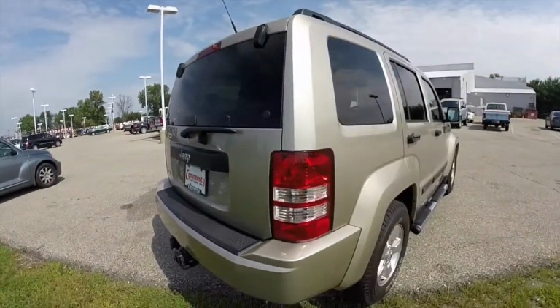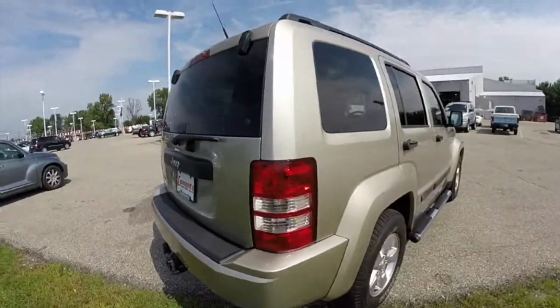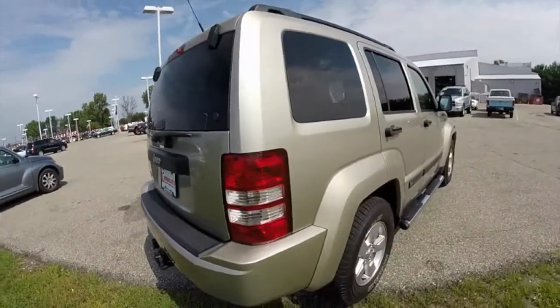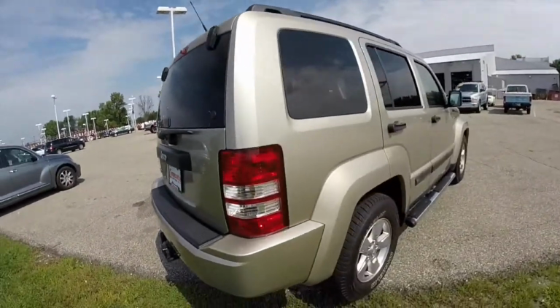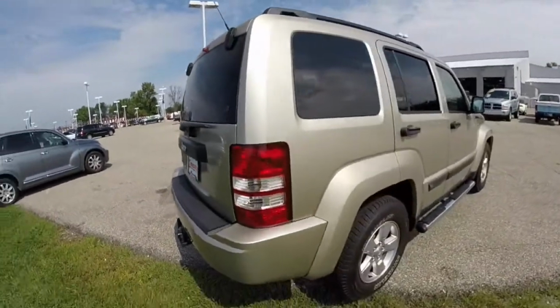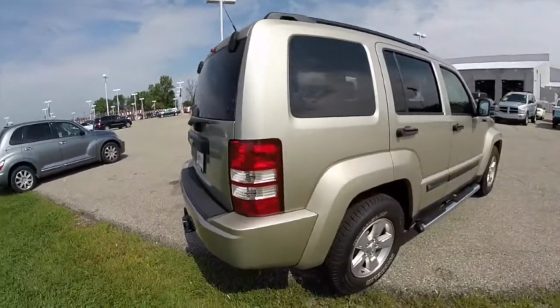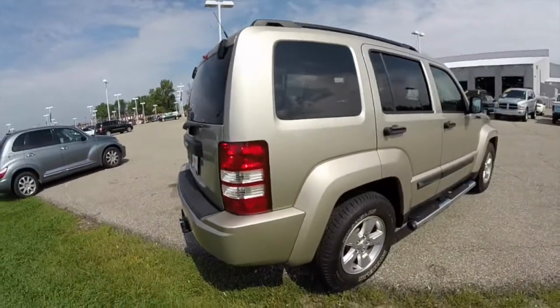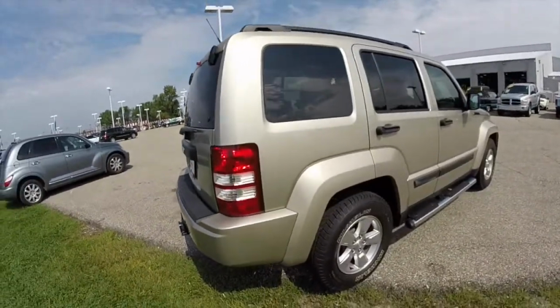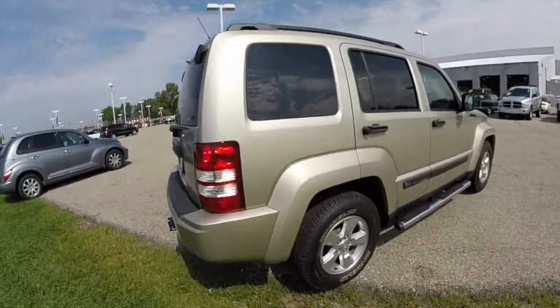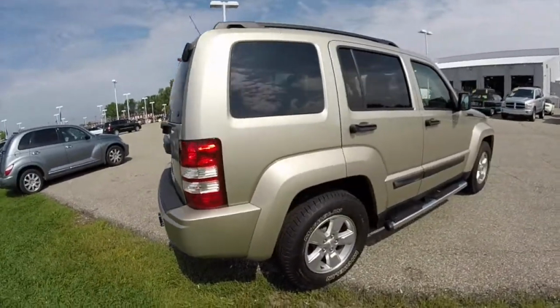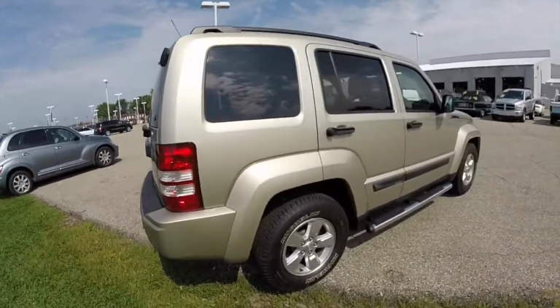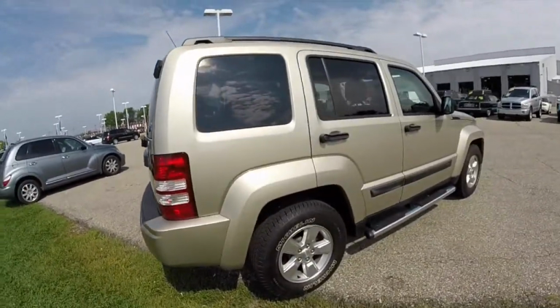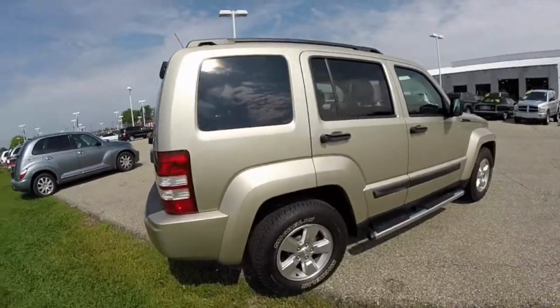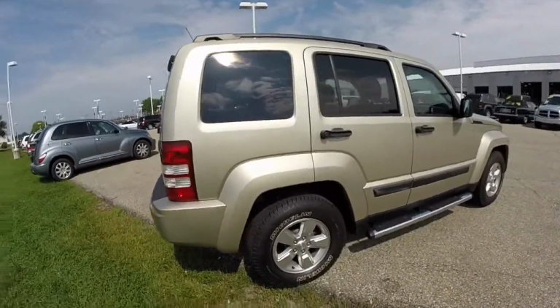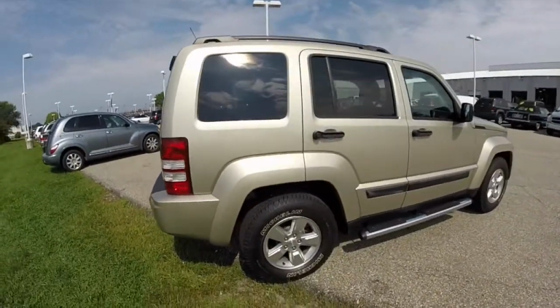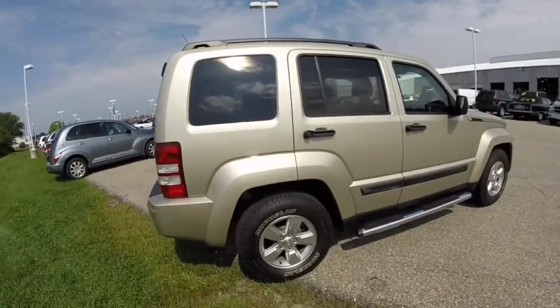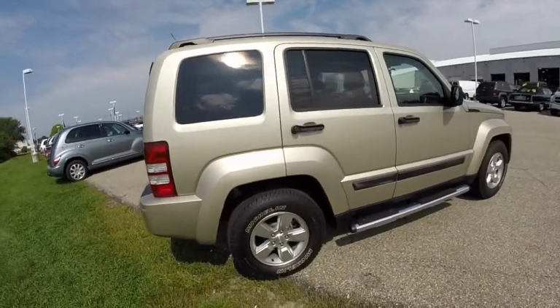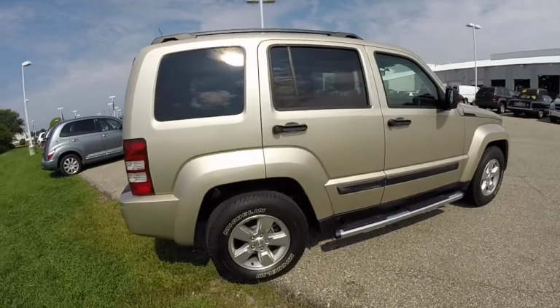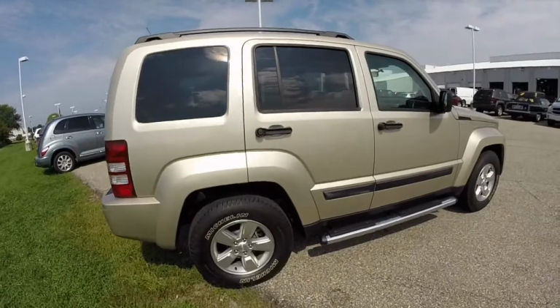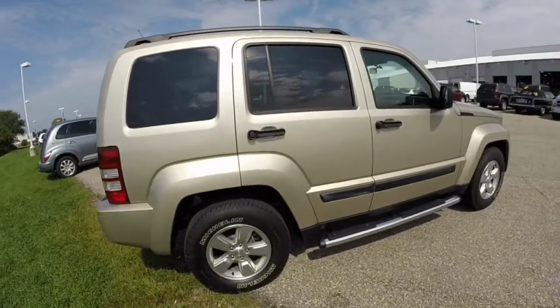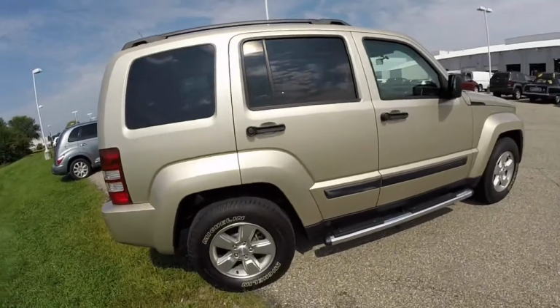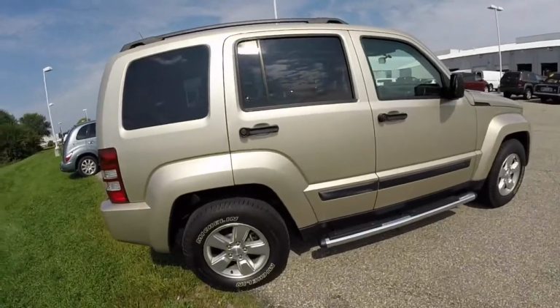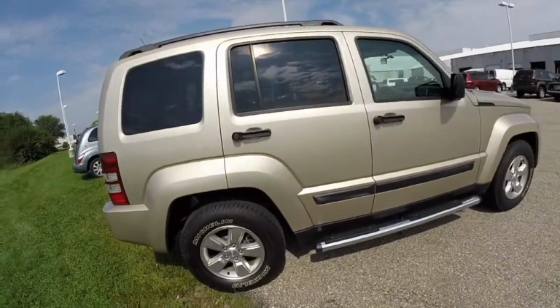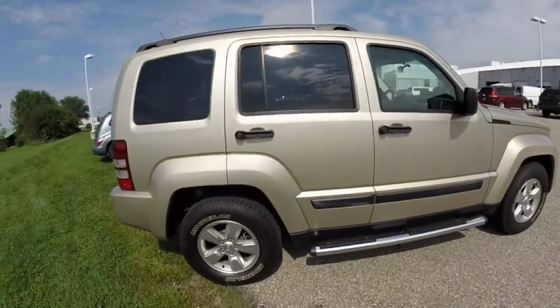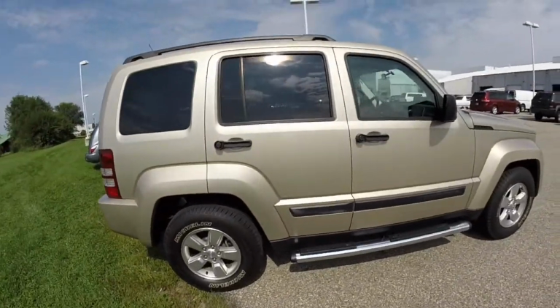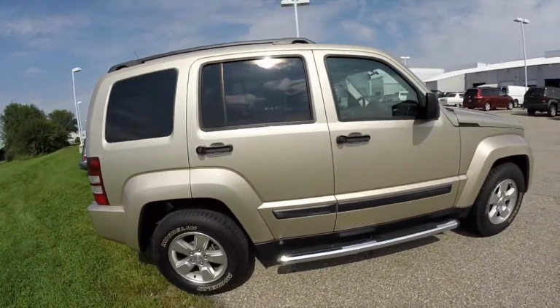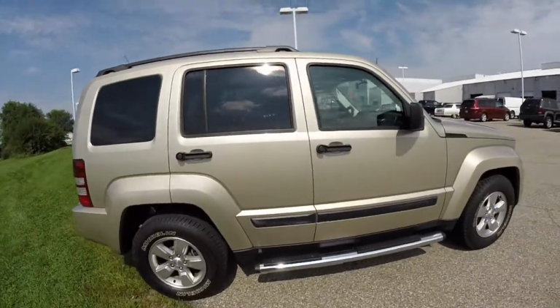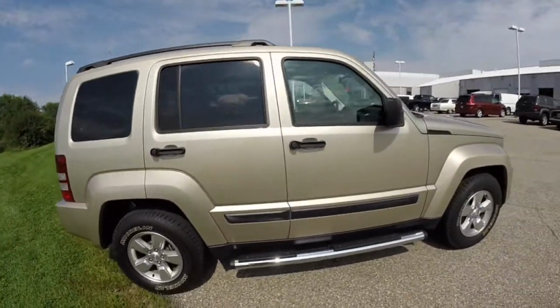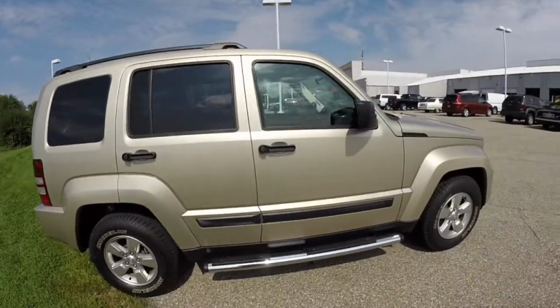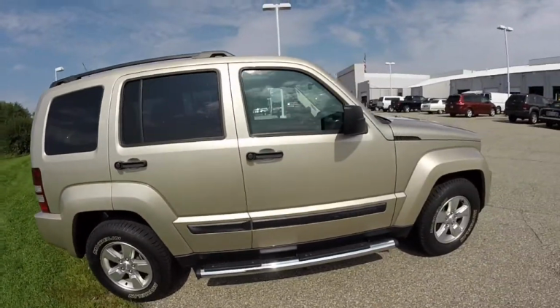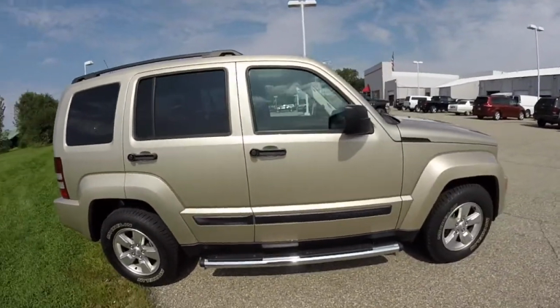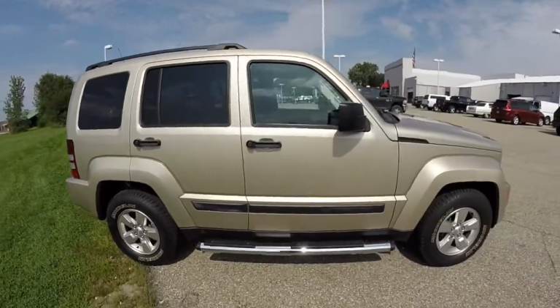It's equipped with keyless remote entry, the chrome Mopar side steps, and it has a sunroof.